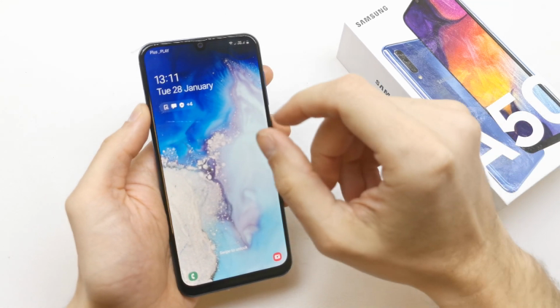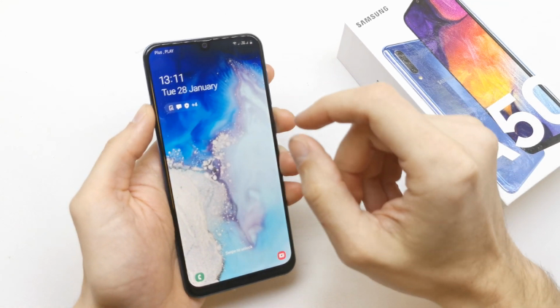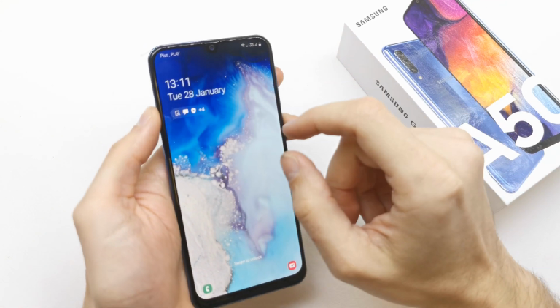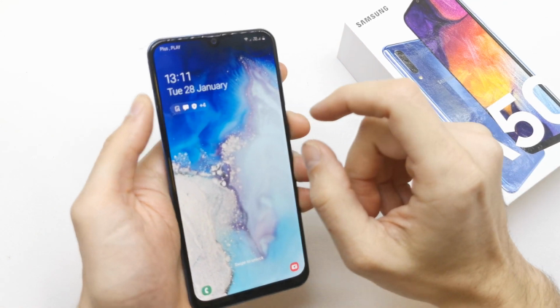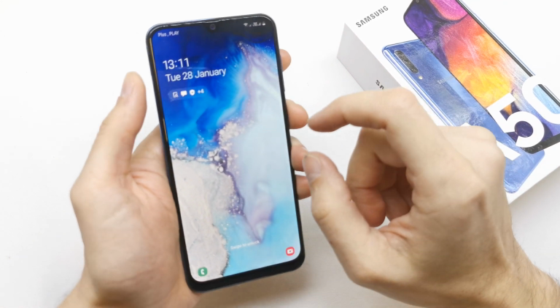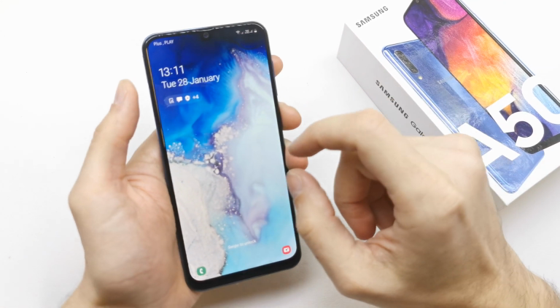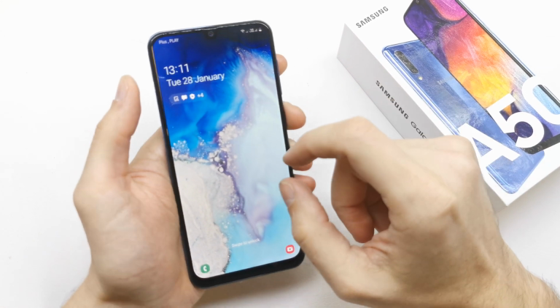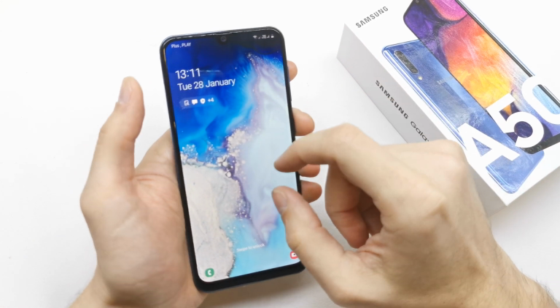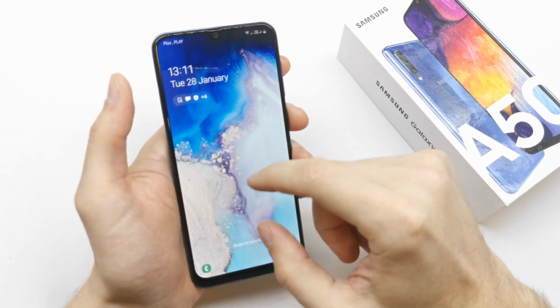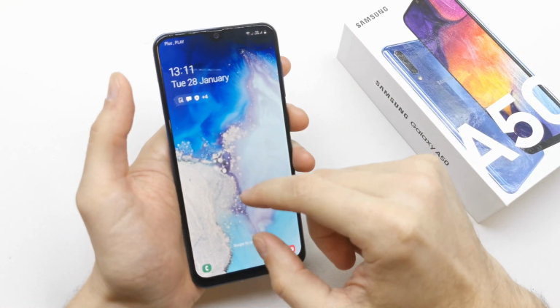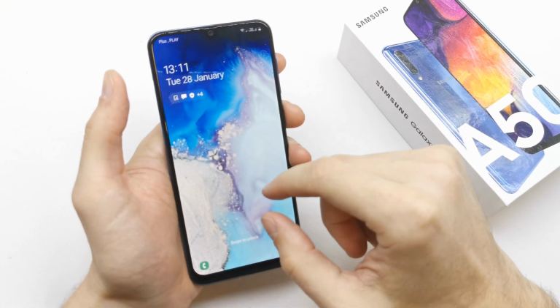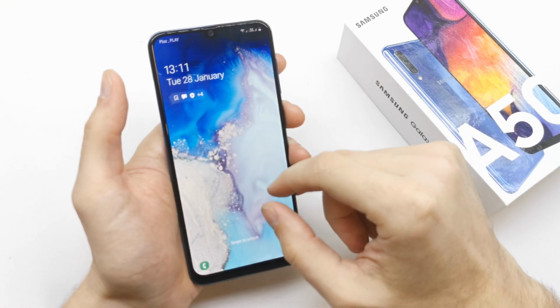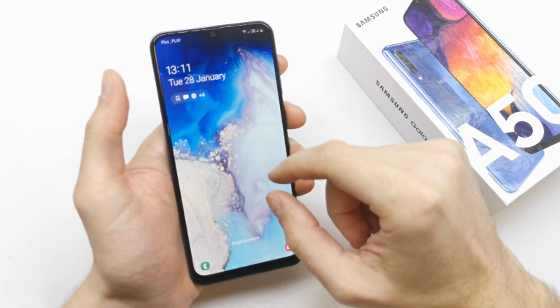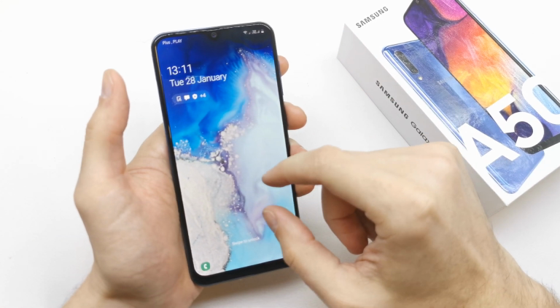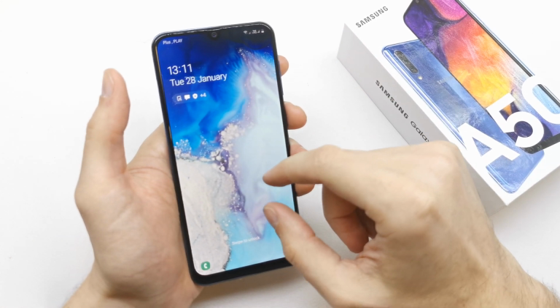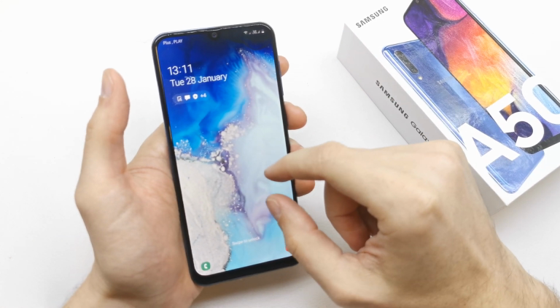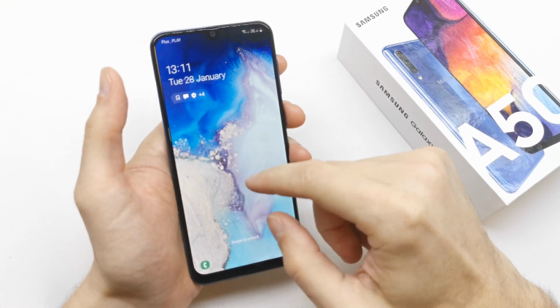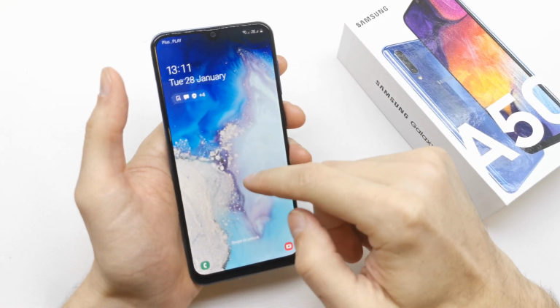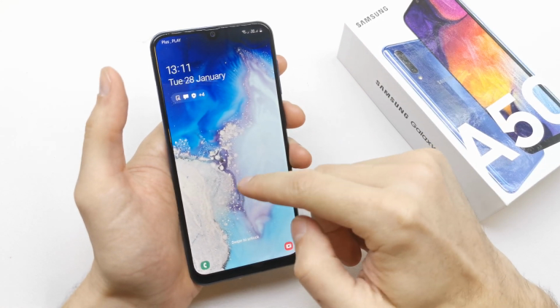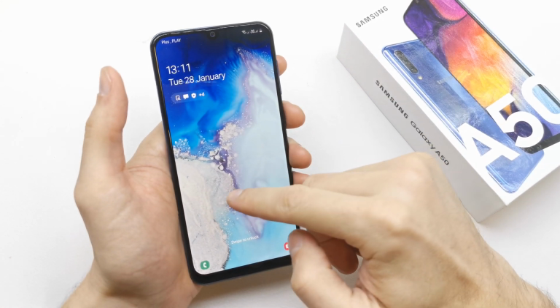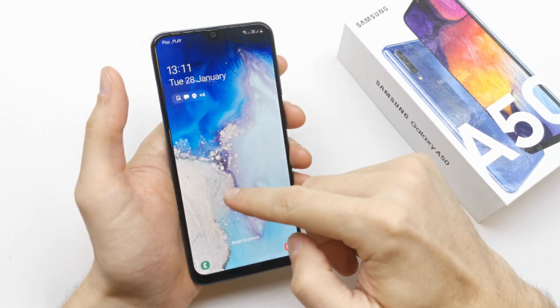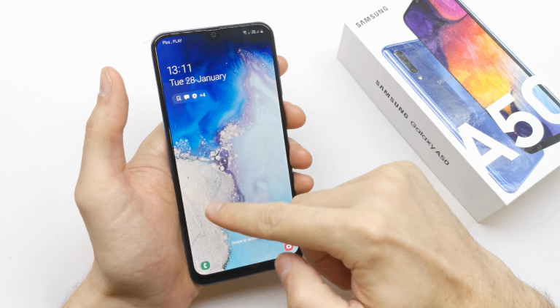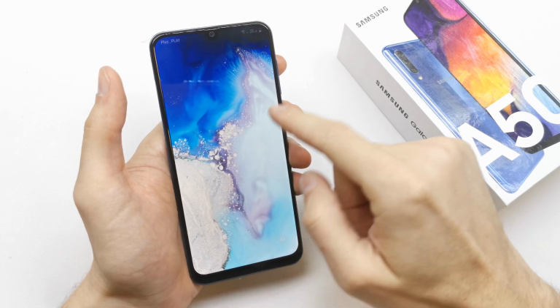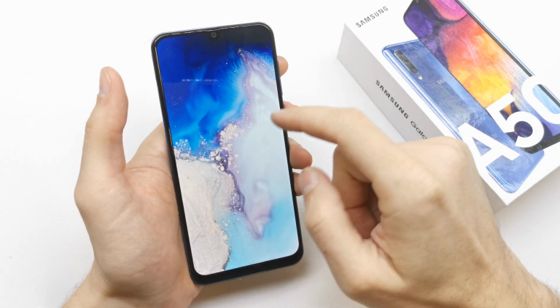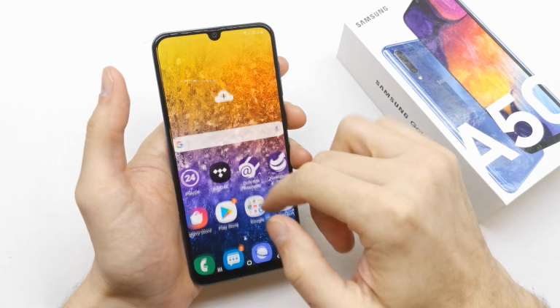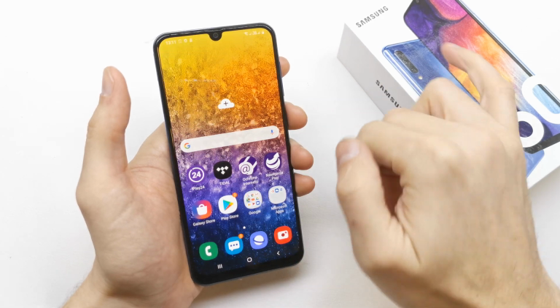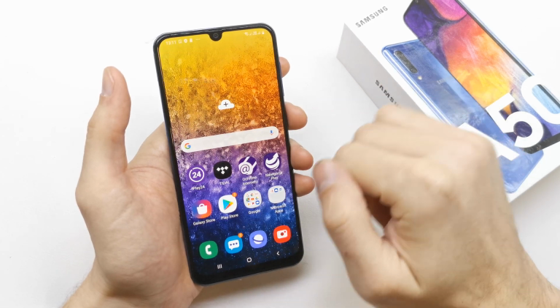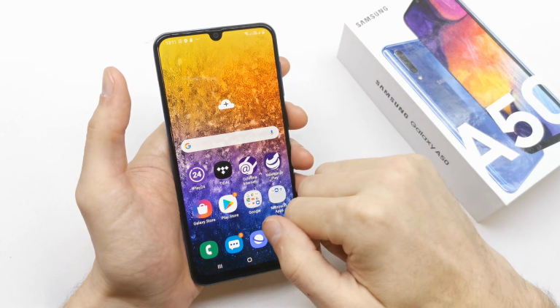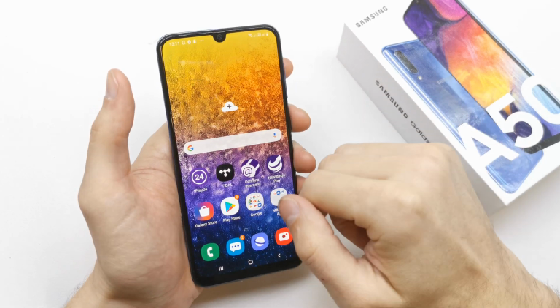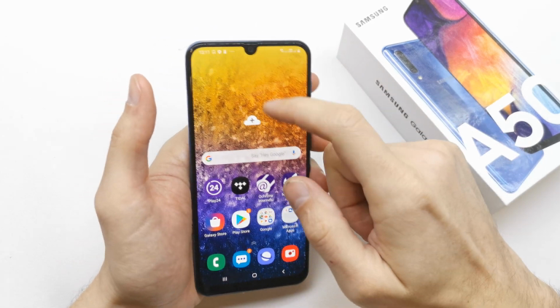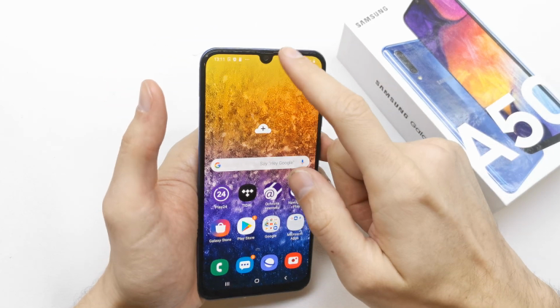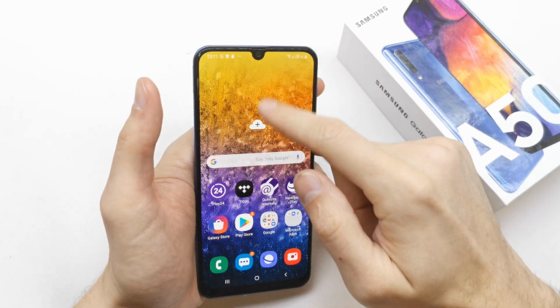Hi, welcome back on the Do It Yourself channel. Today I'm going to show you how to add the Wi-Fi spot in the Samsung i15.